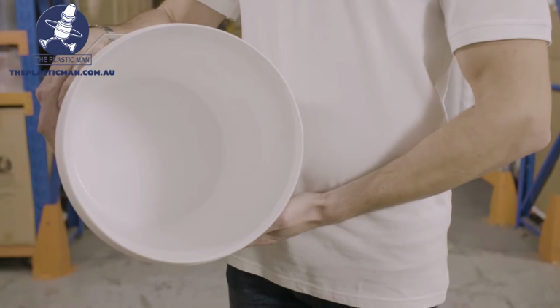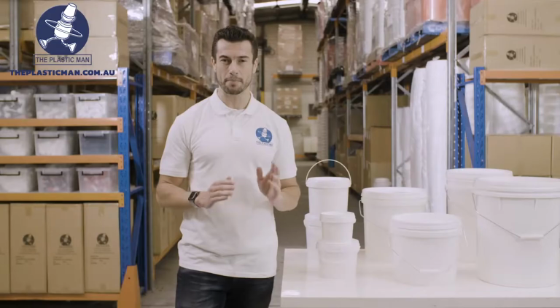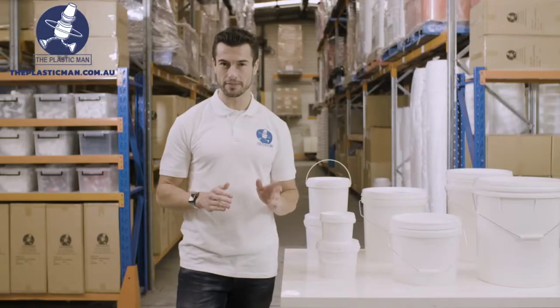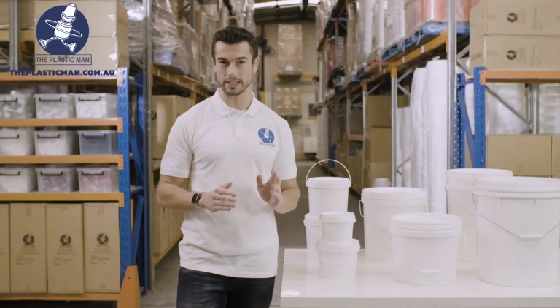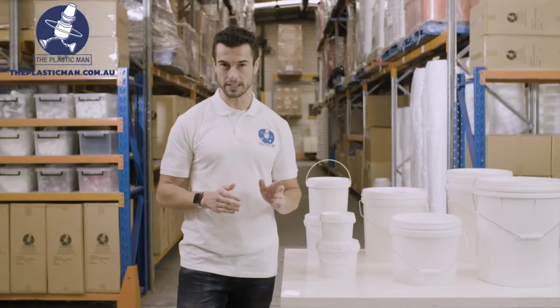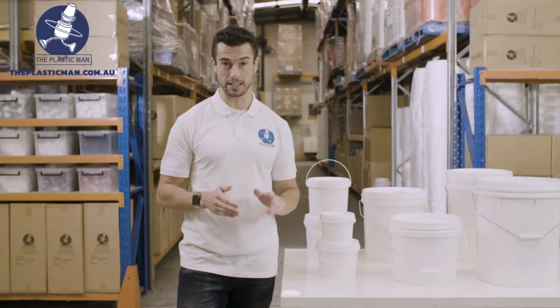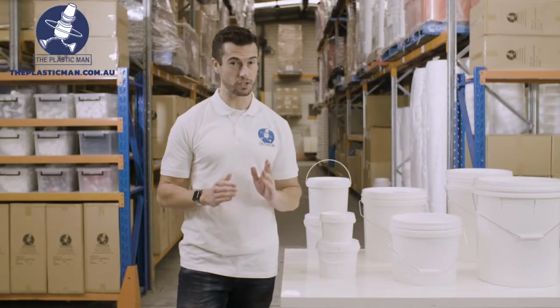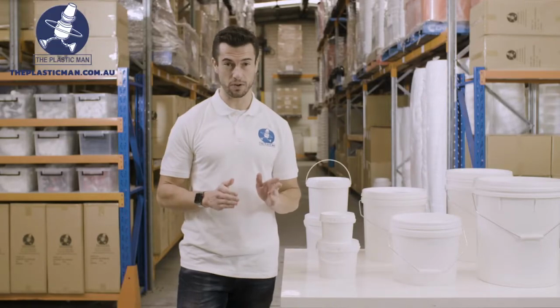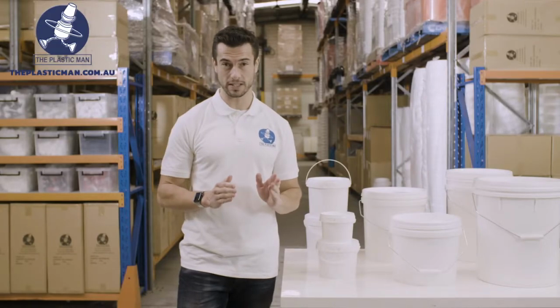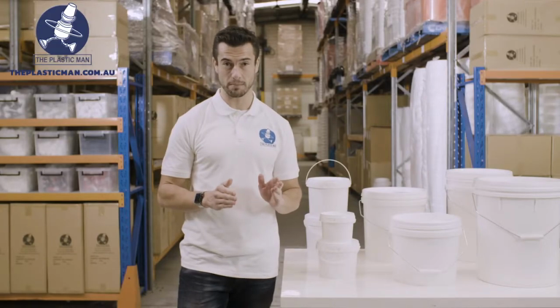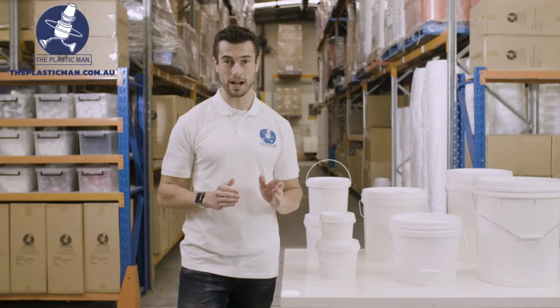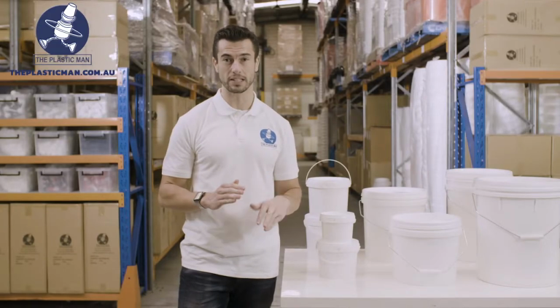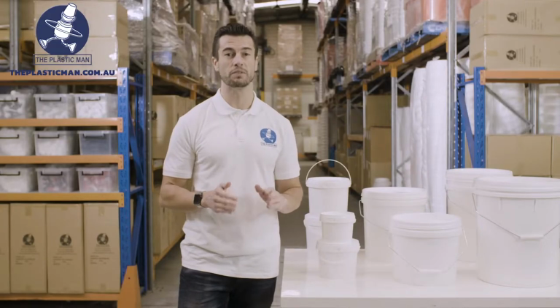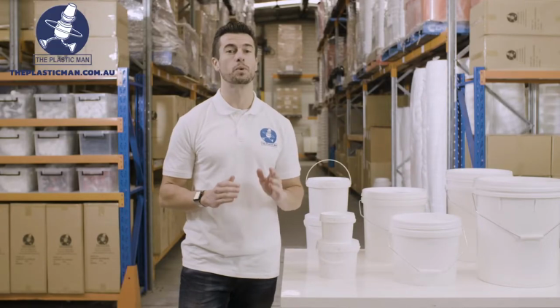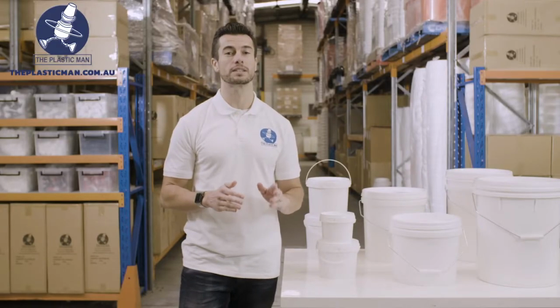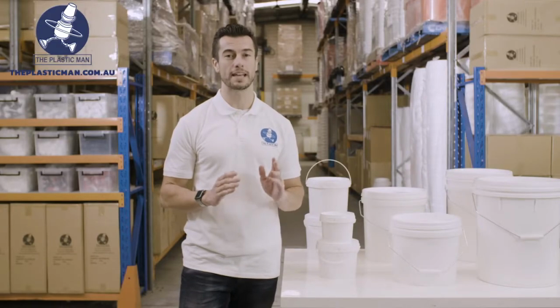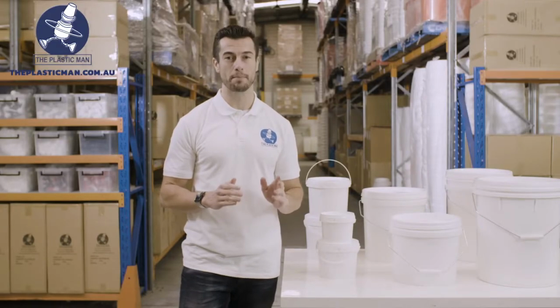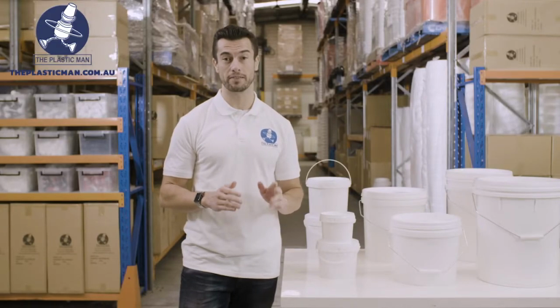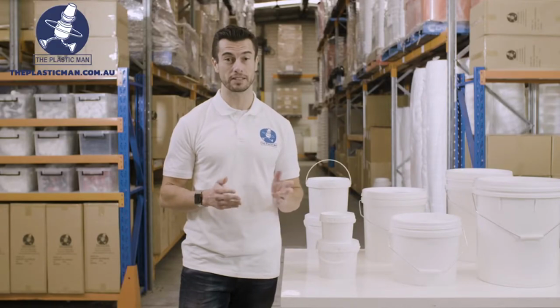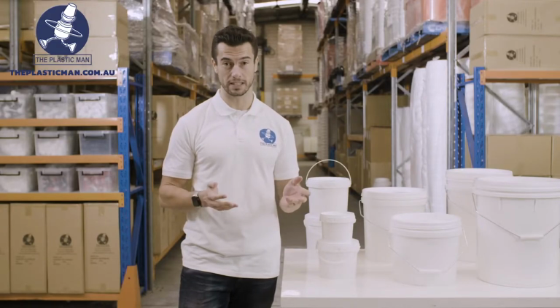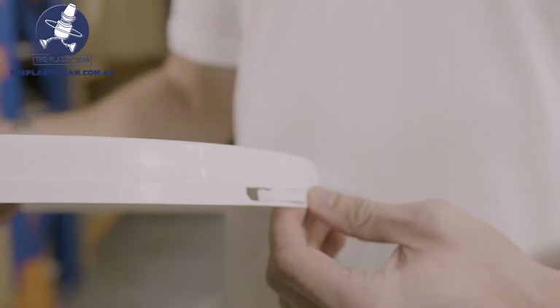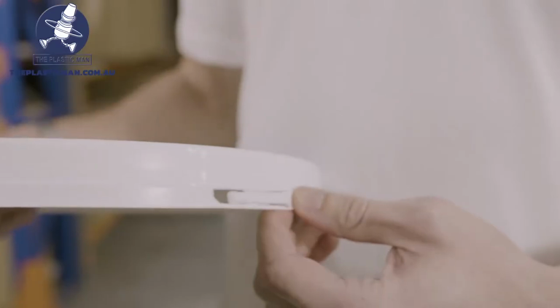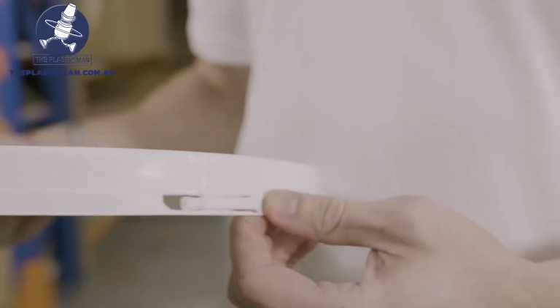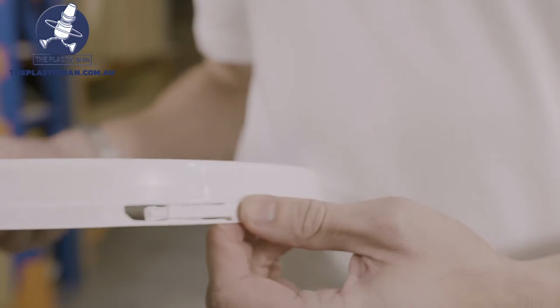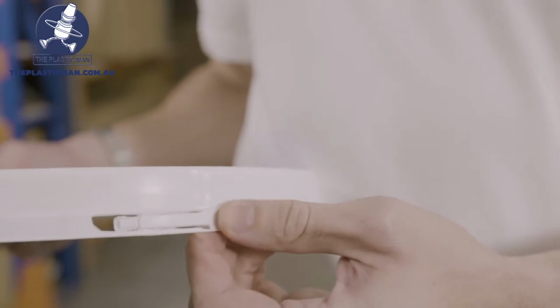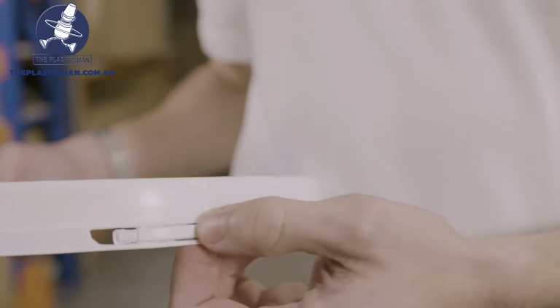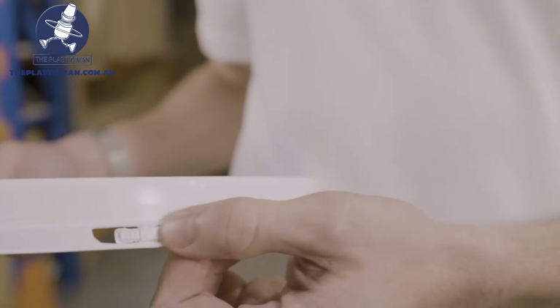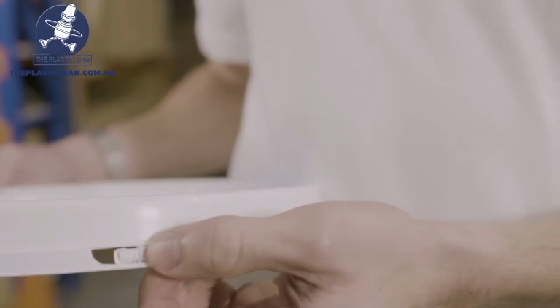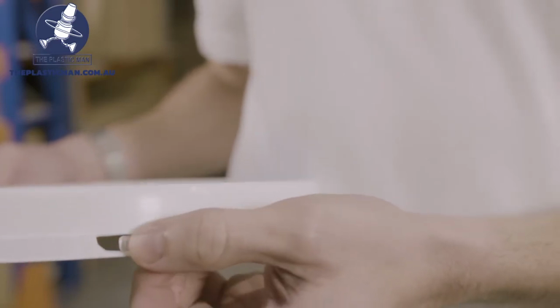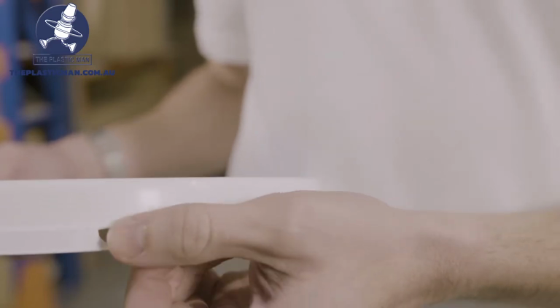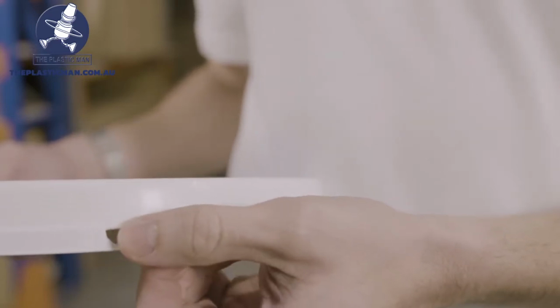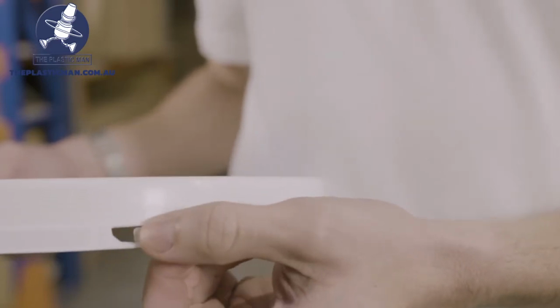The Tamper Evident lids are the strongest in the market, so even once the Tamper Evident seal is broken the lid is still reusable and seals.